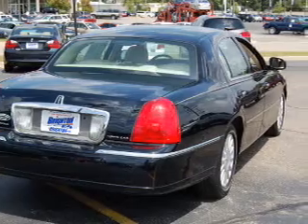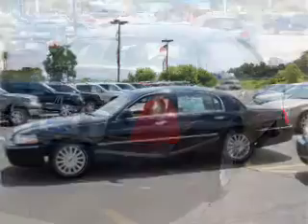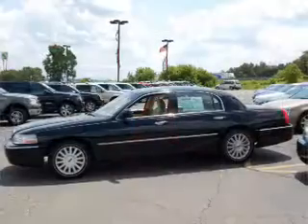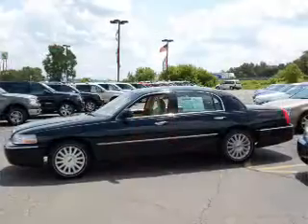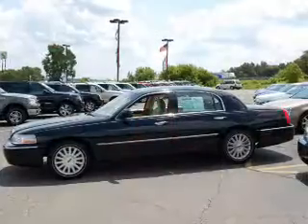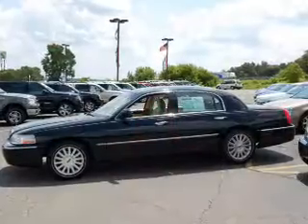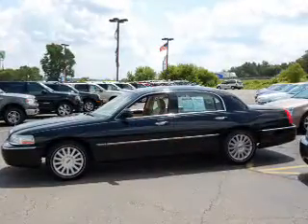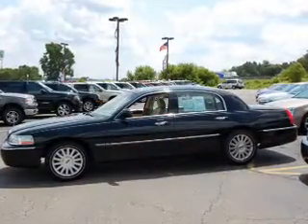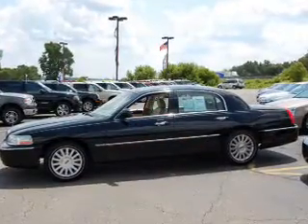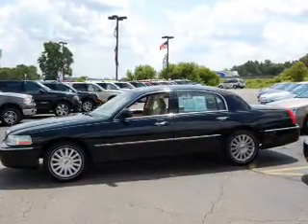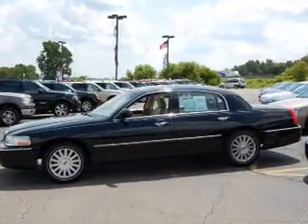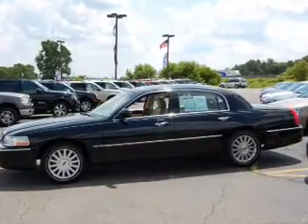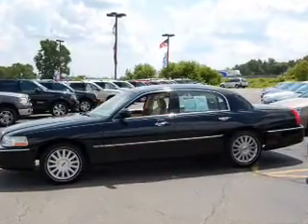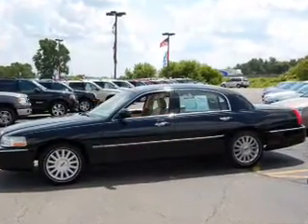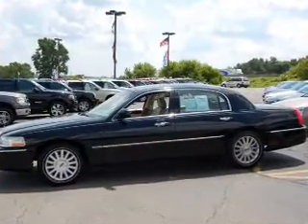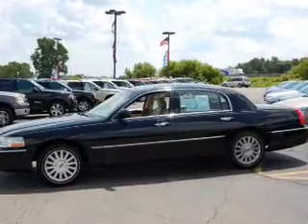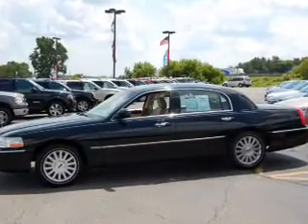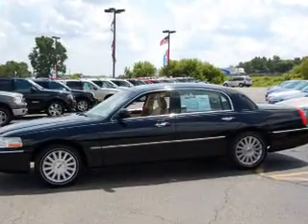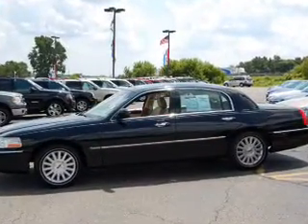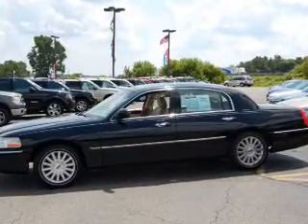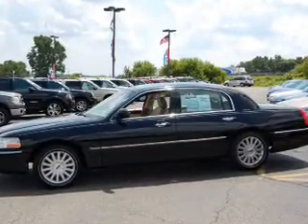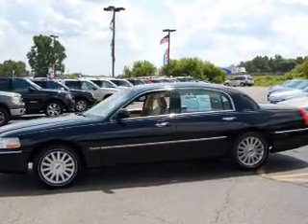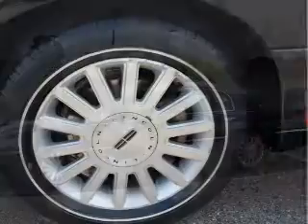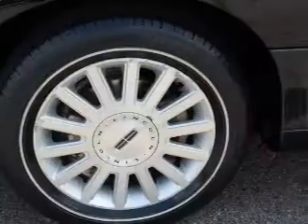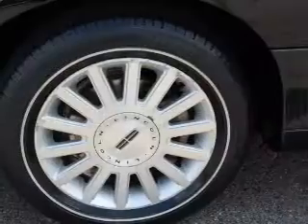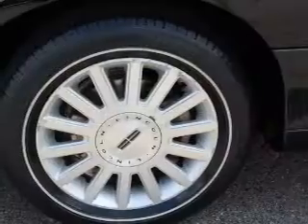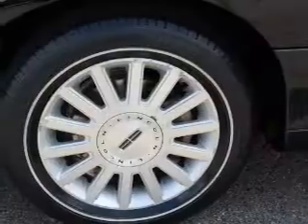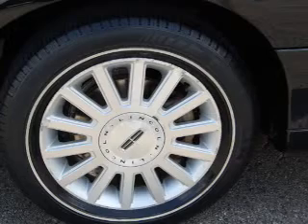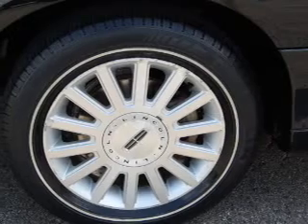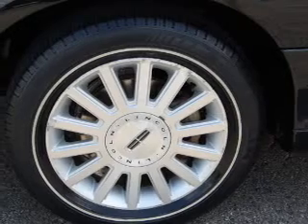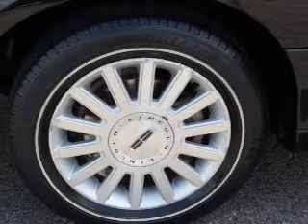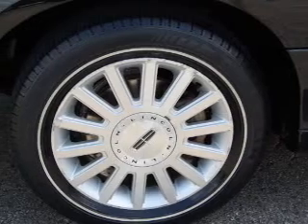We would love to put you in the driver's seat of this Town Car. Please contact us for more information.